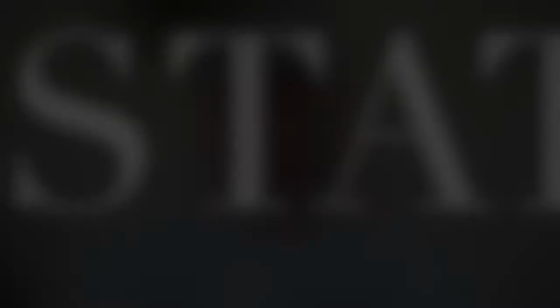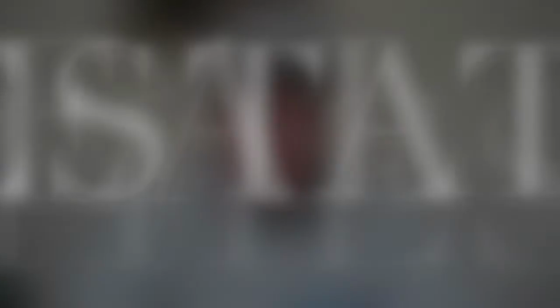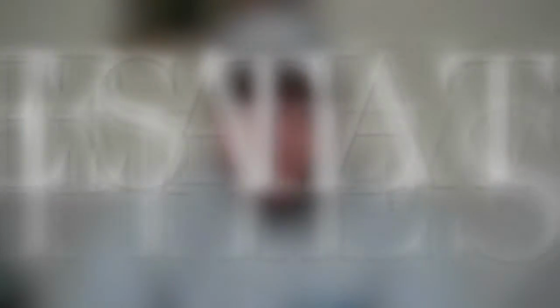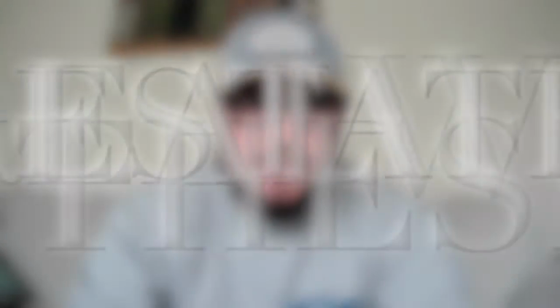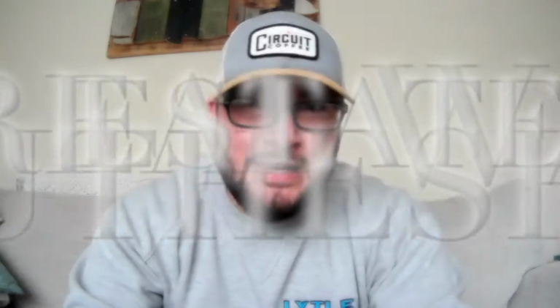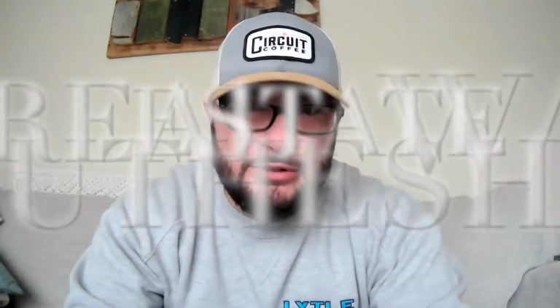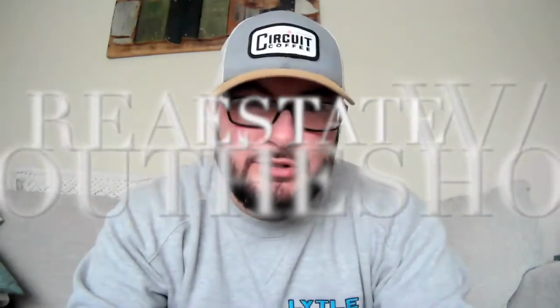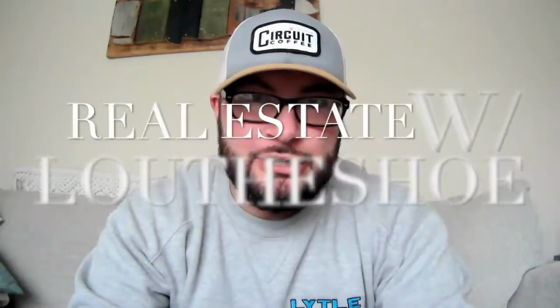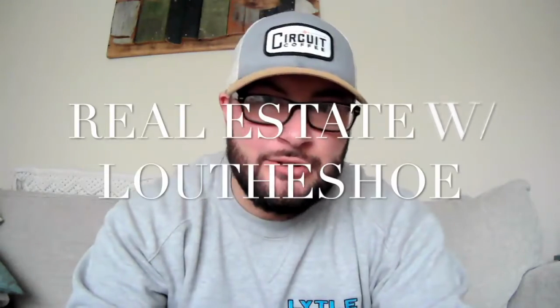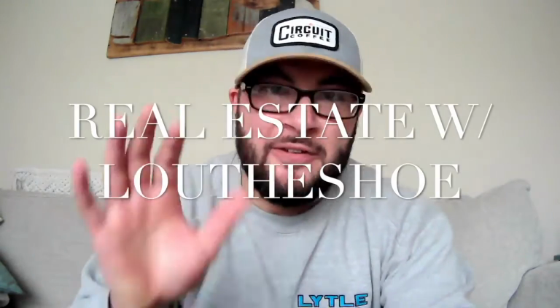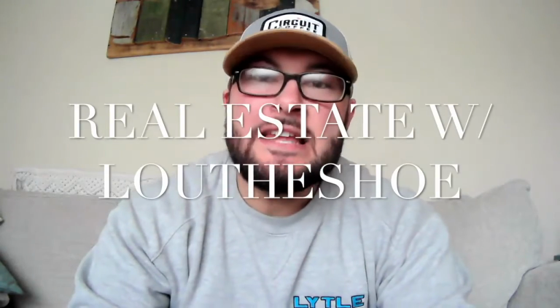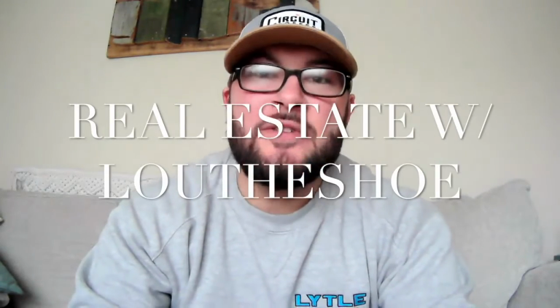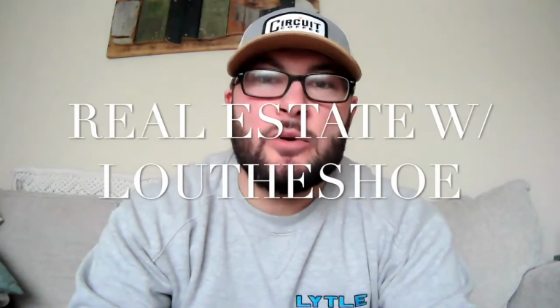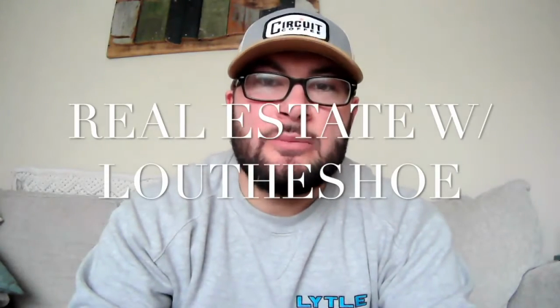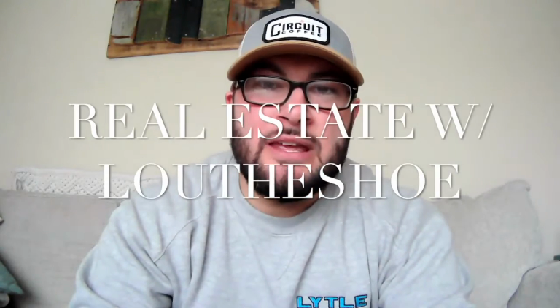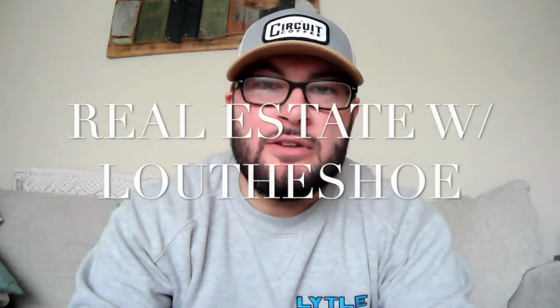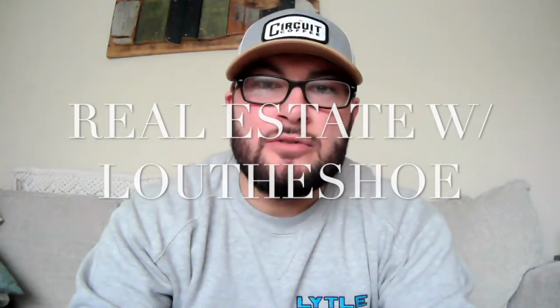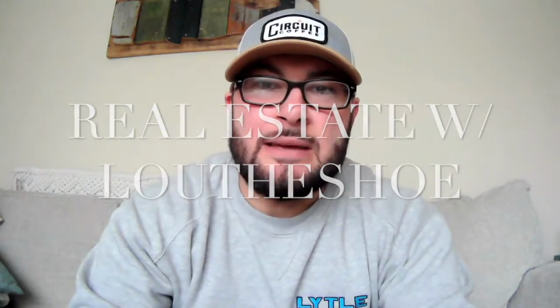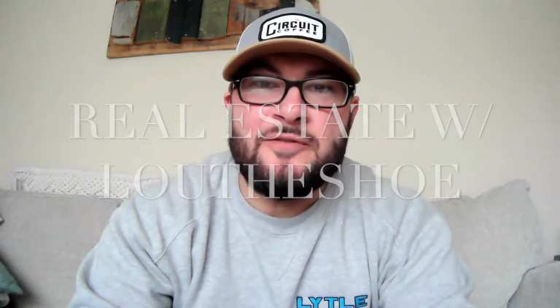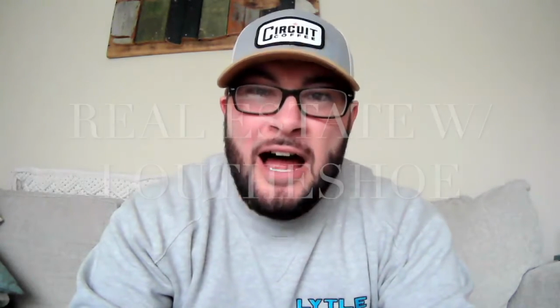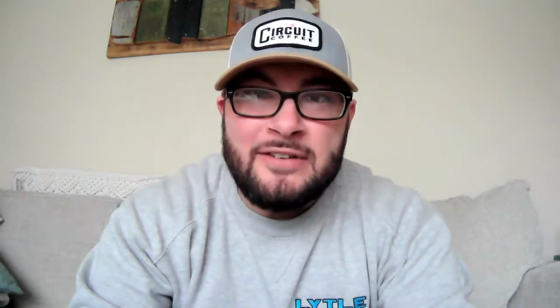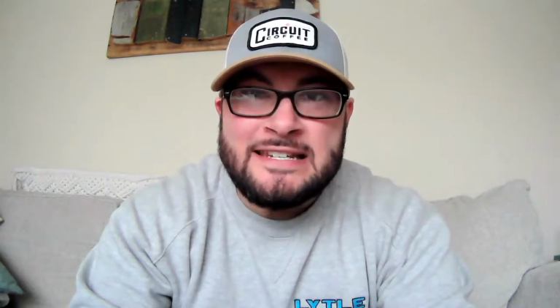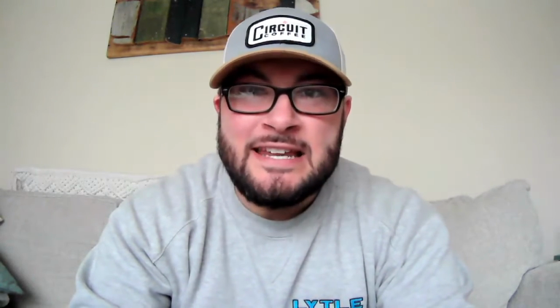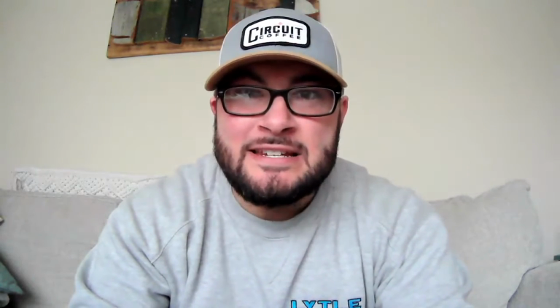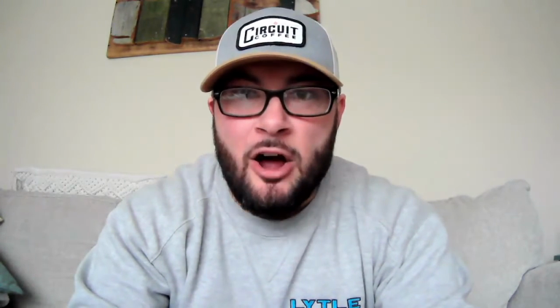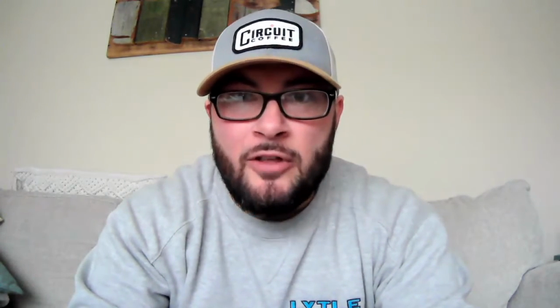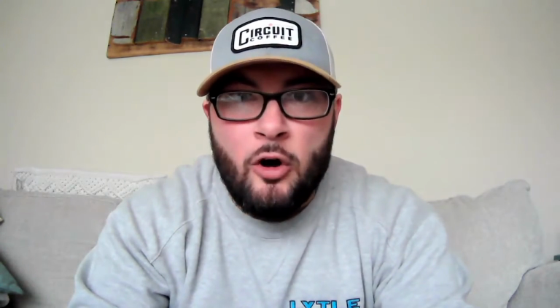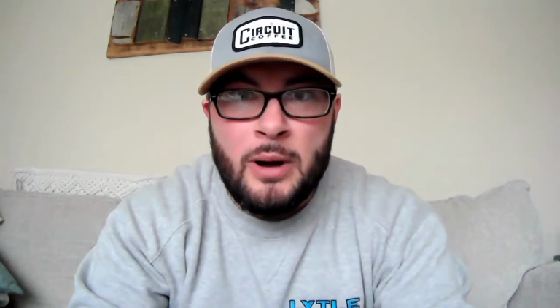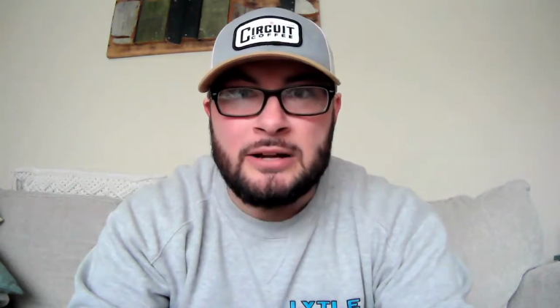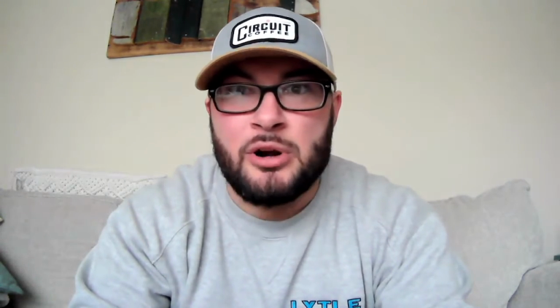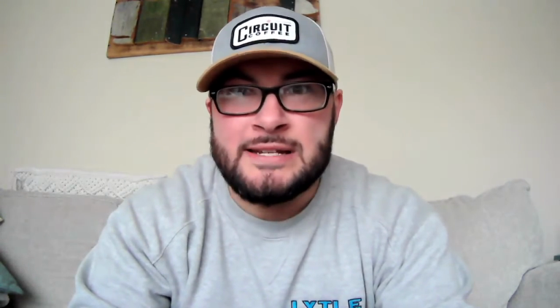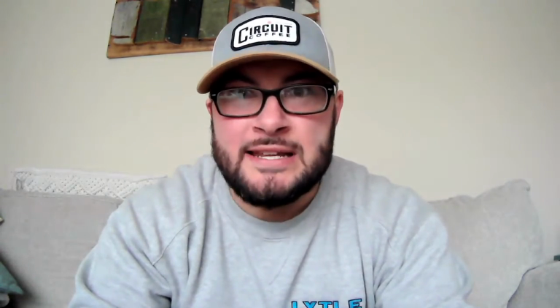Hi and welcome to Real Estate with Lou The Shoe. In today's video, we're going to be giving you steps five and six of the home buying process.